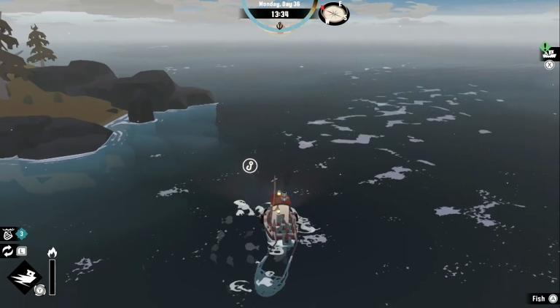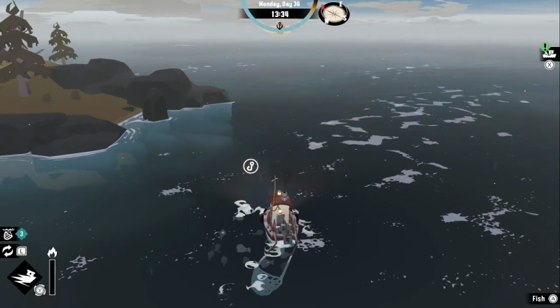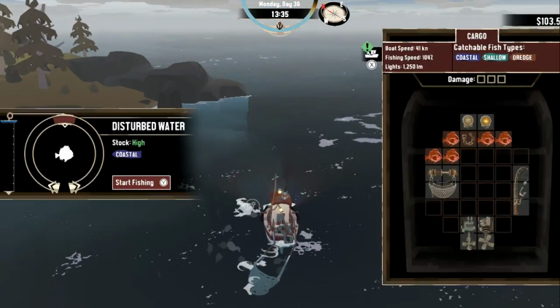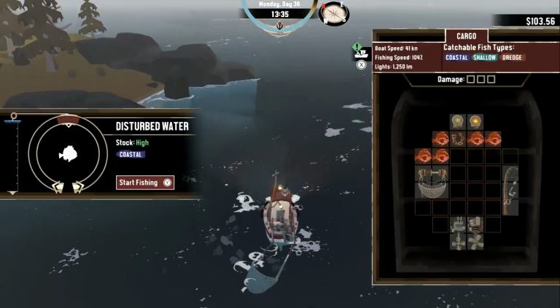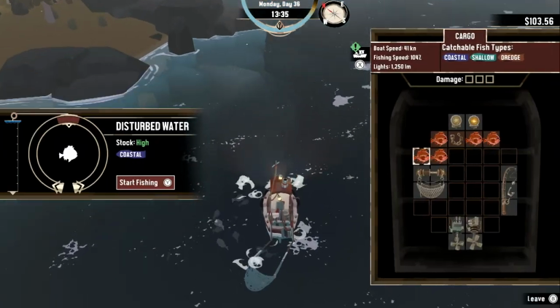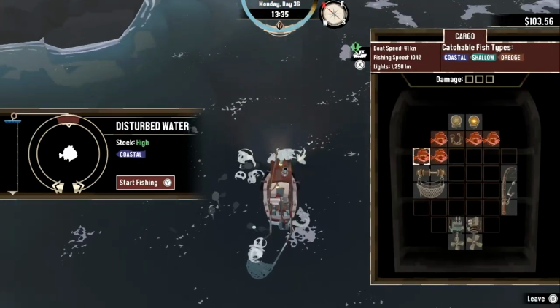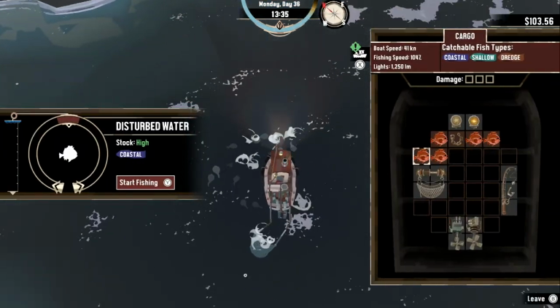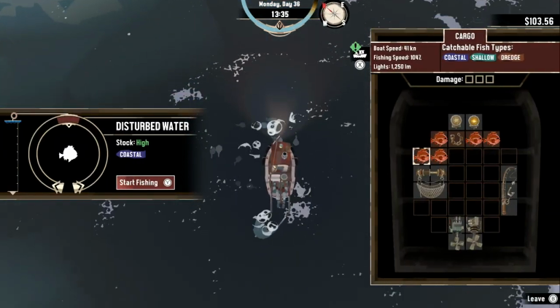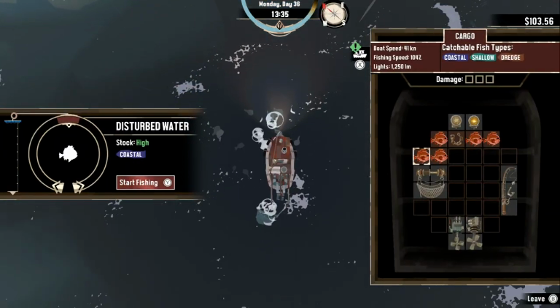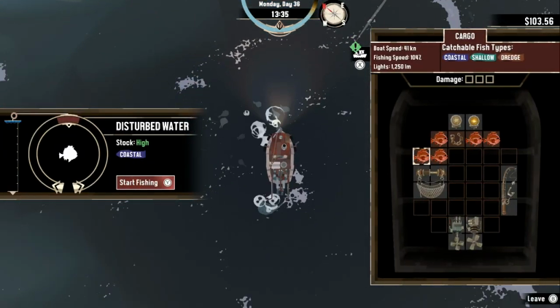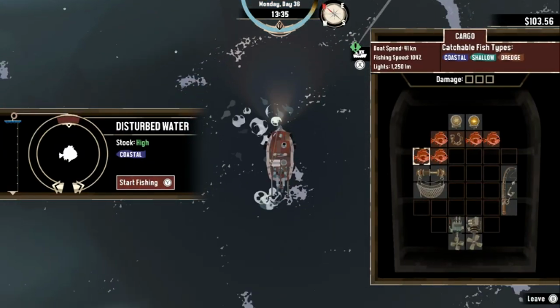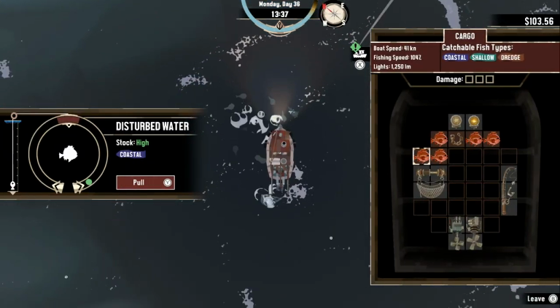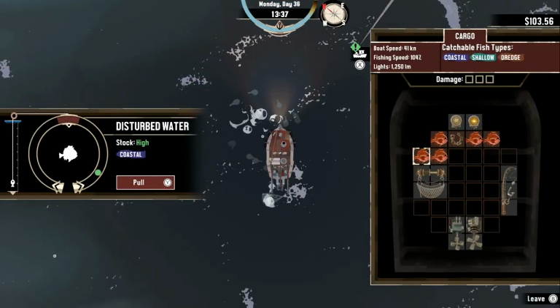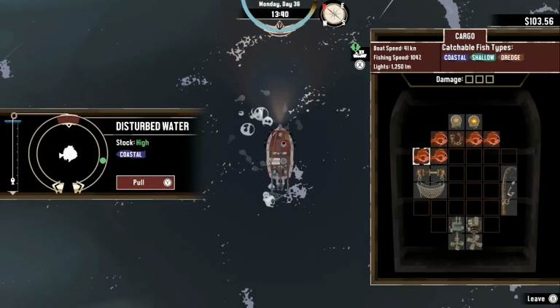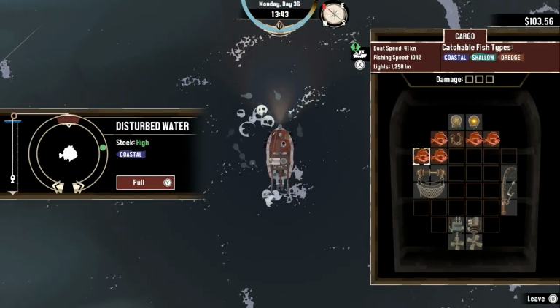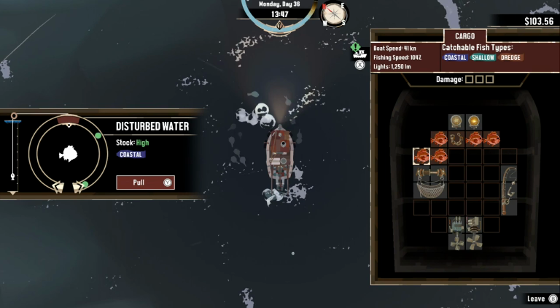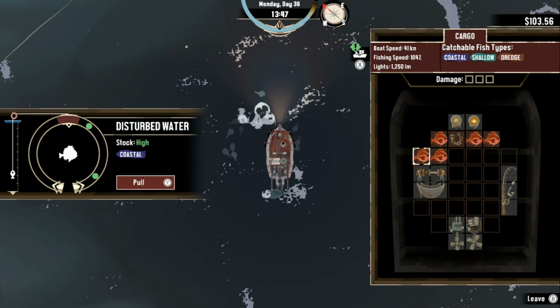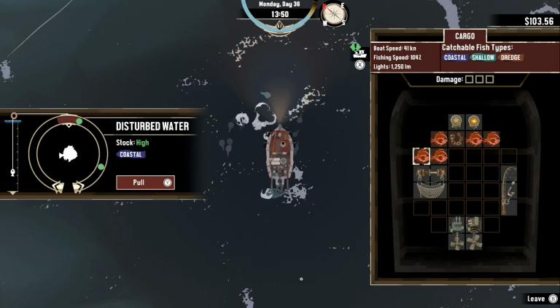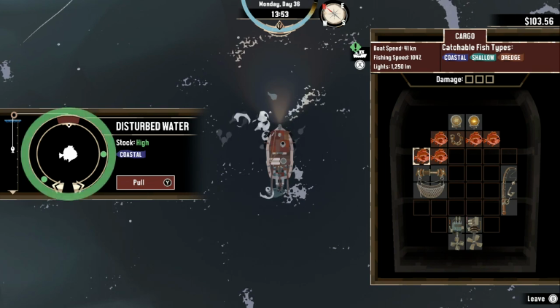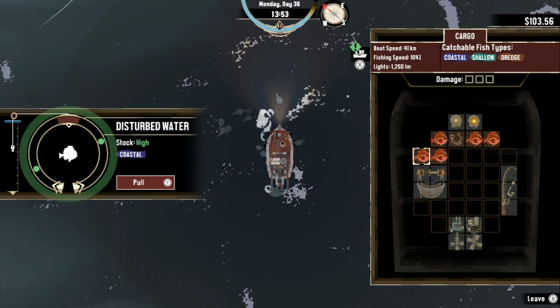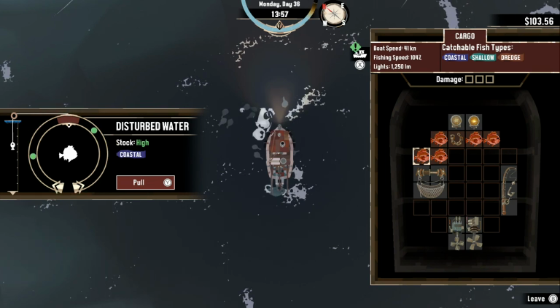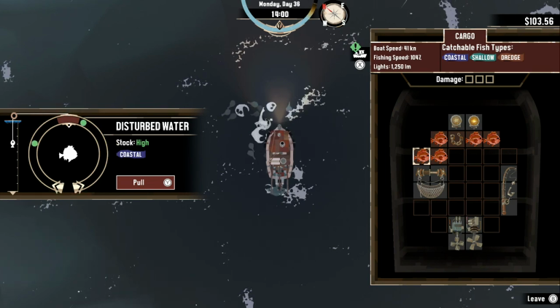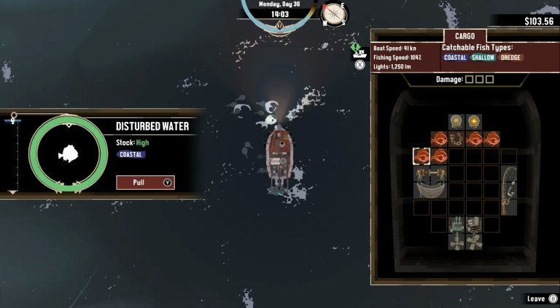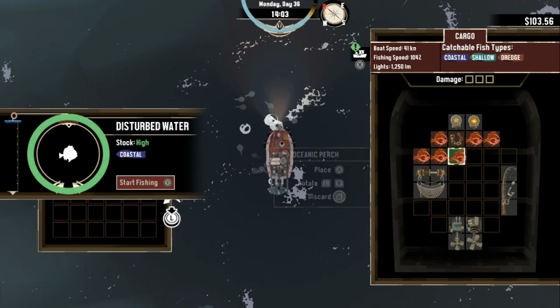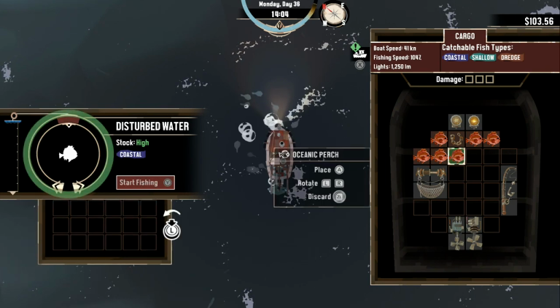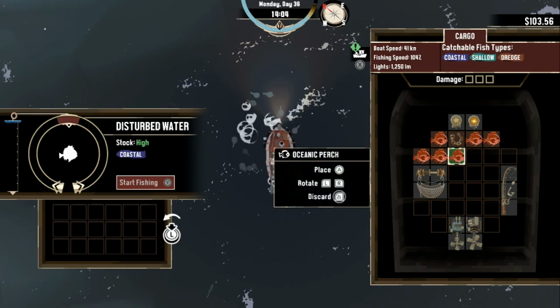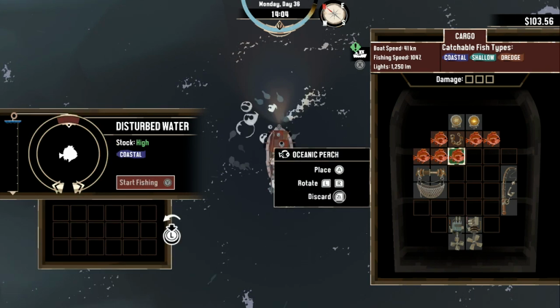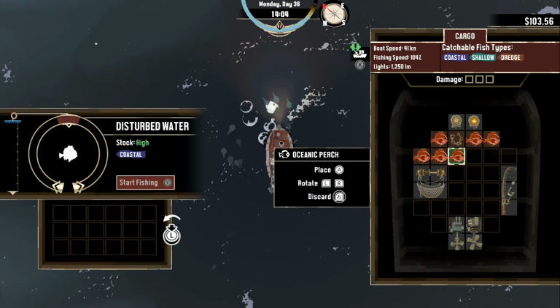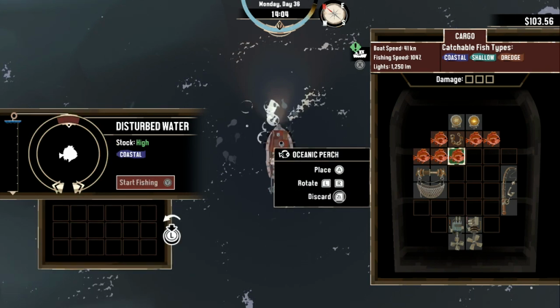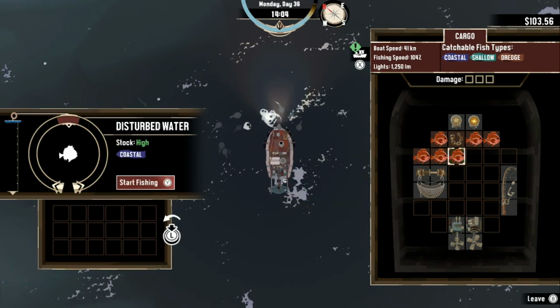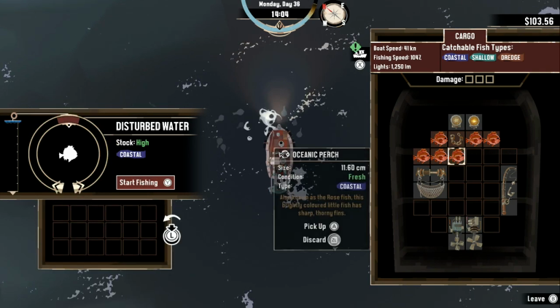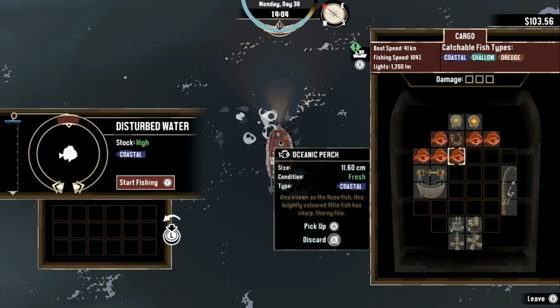Speaking of the options, there are a few to make your game a little bit easier, like making the mini game so you can't lose — it just takes longer.